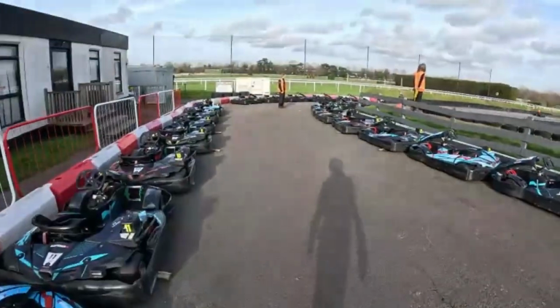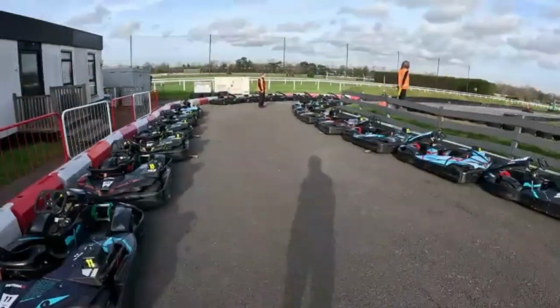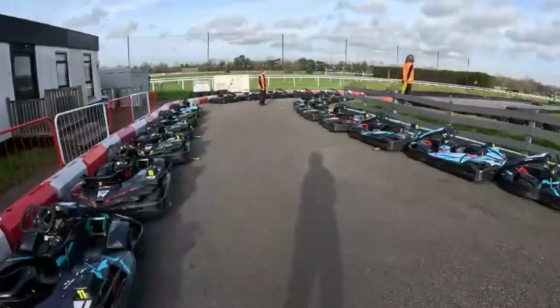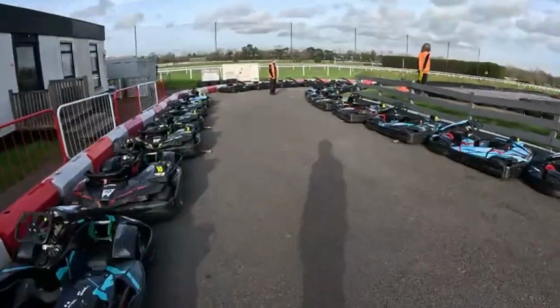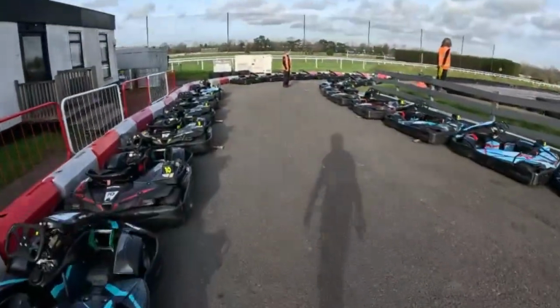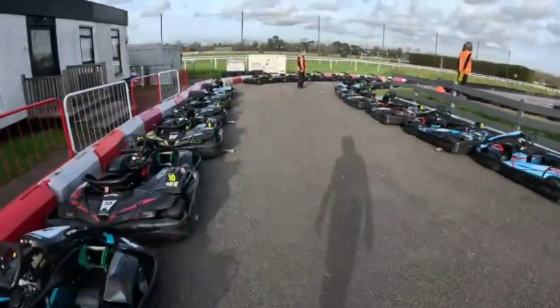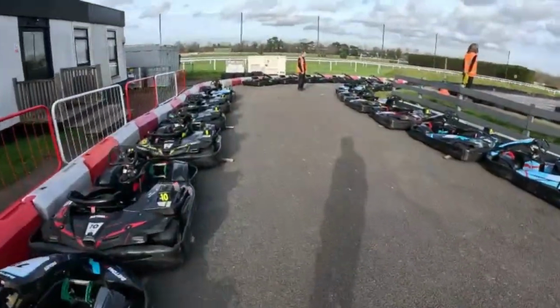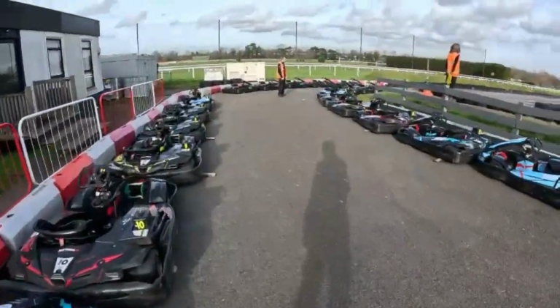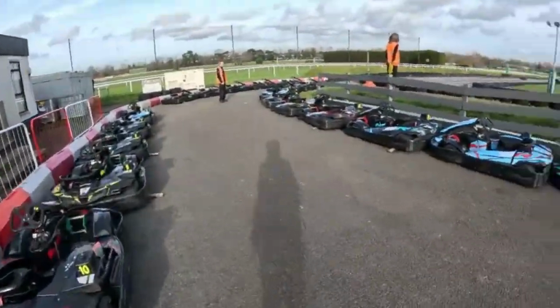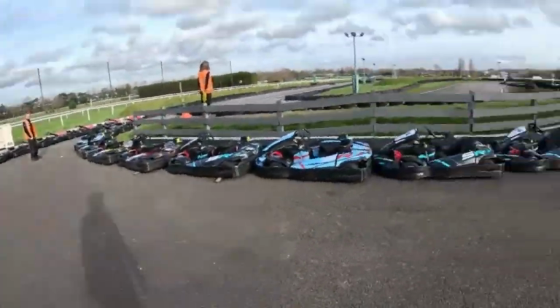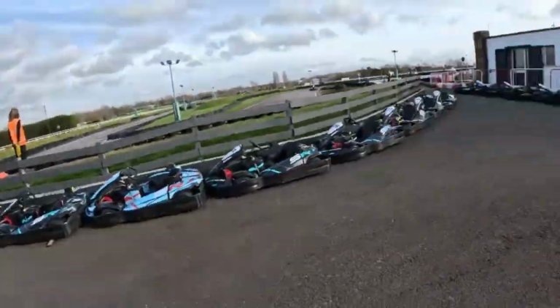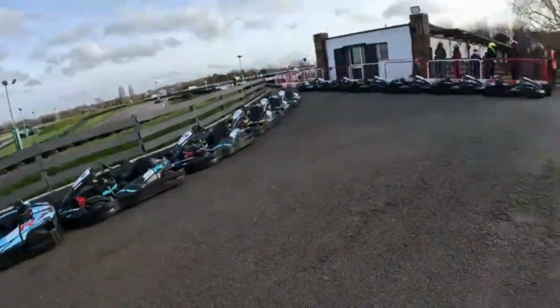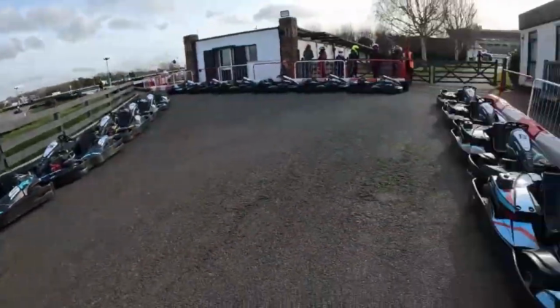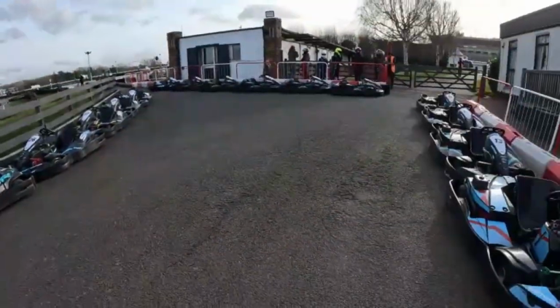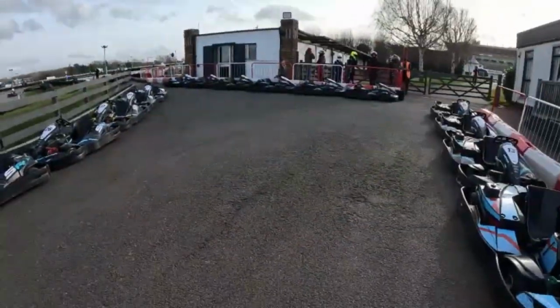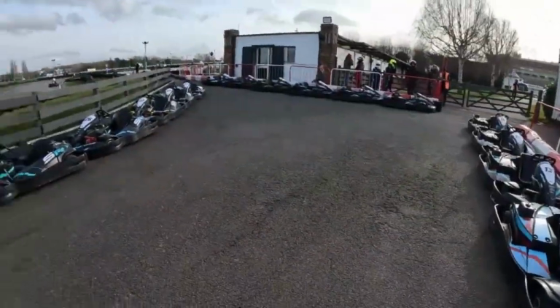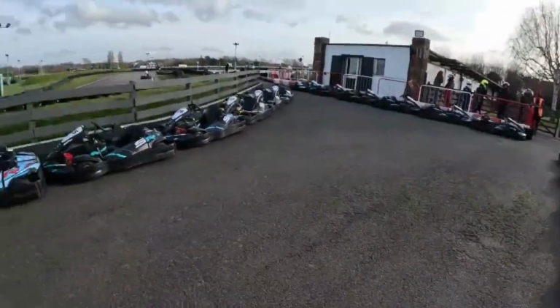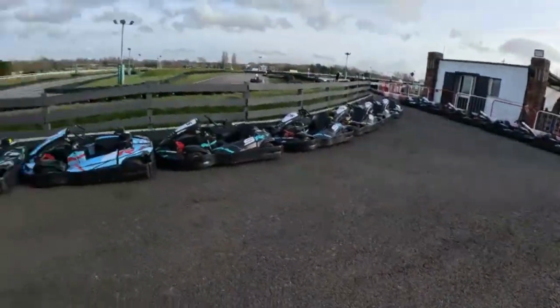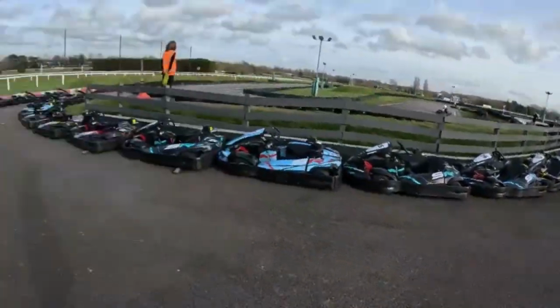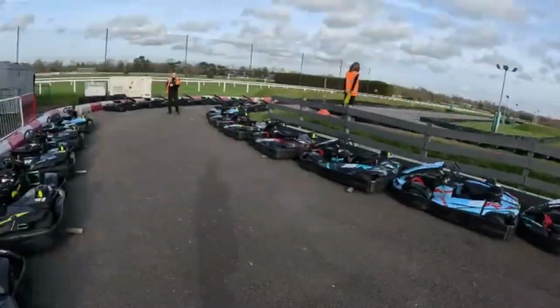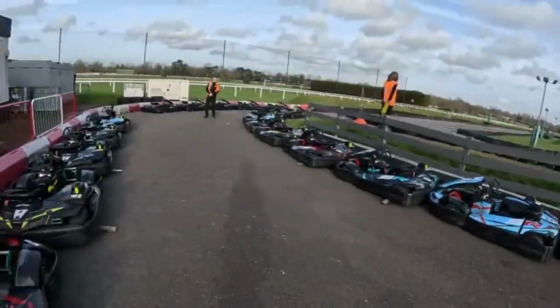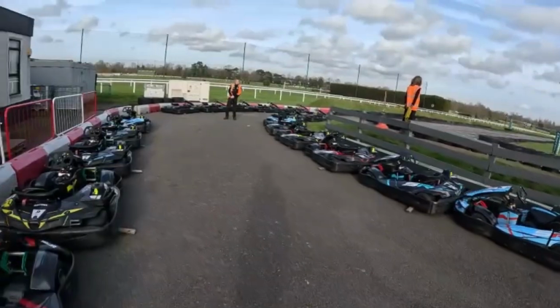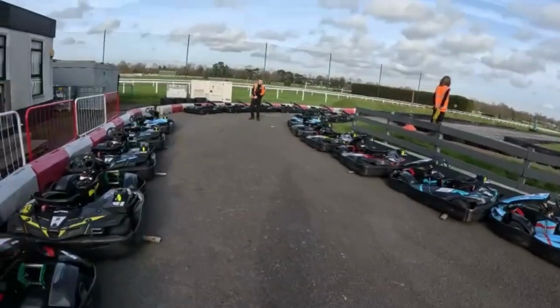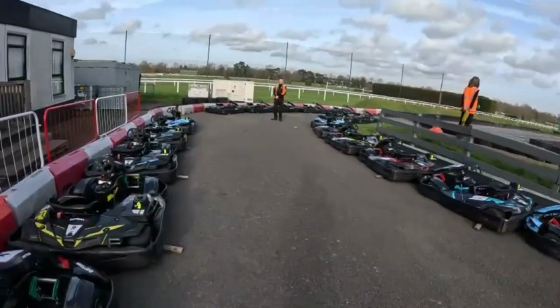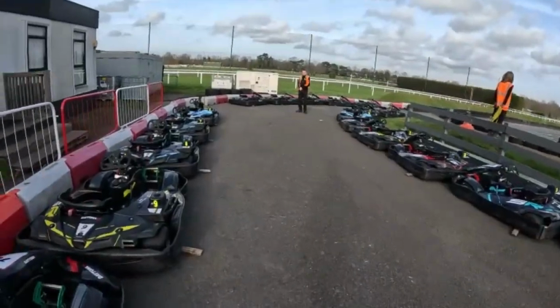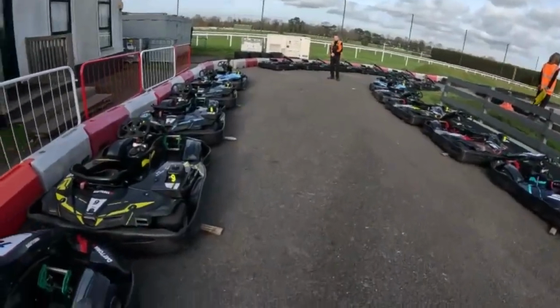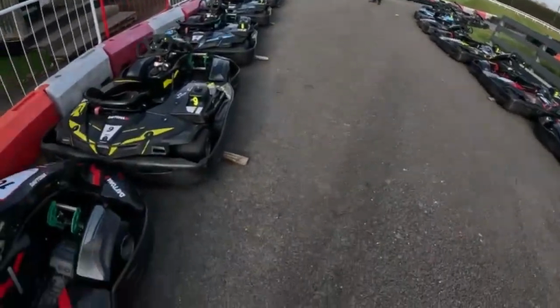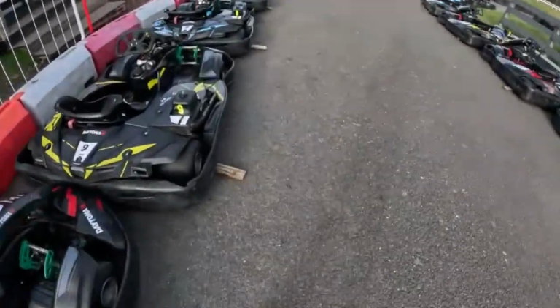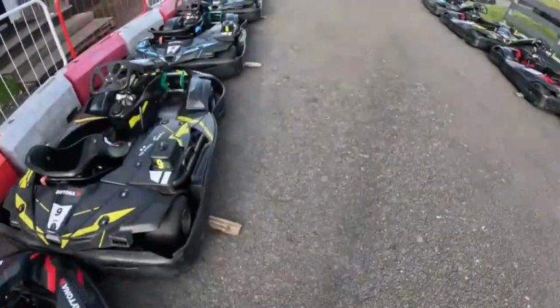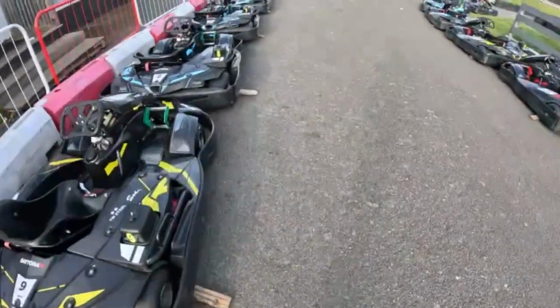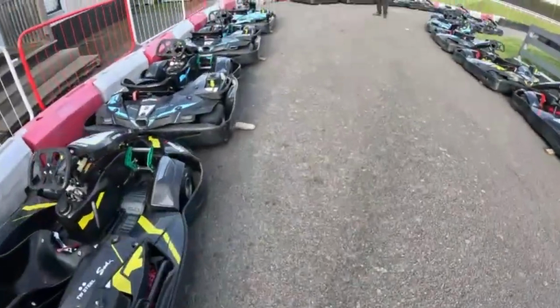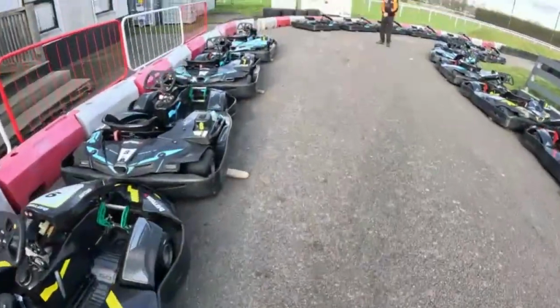Hello there. In this video I'm going to be doing a track guide for Daytona Sandown Park in the Sodi karts.